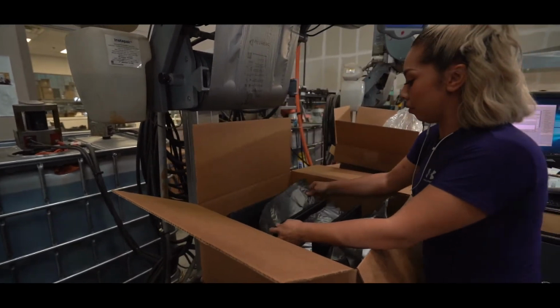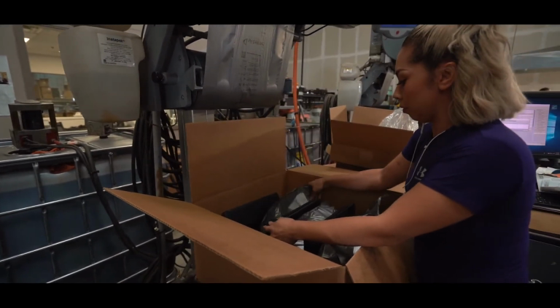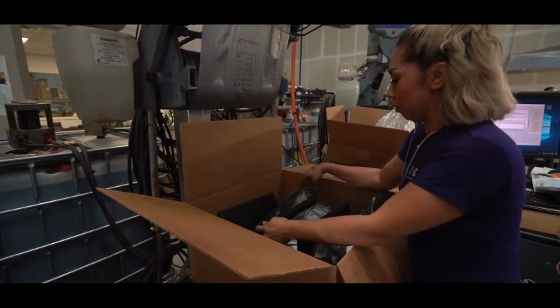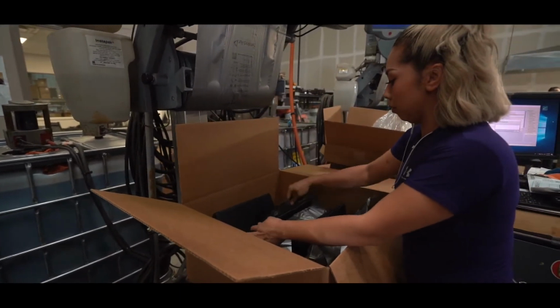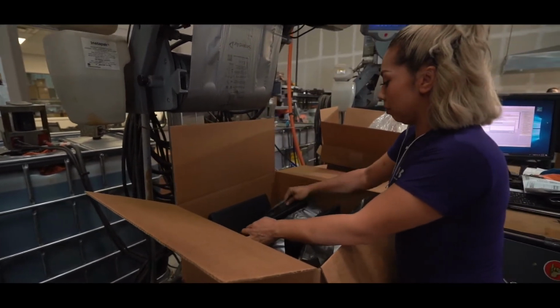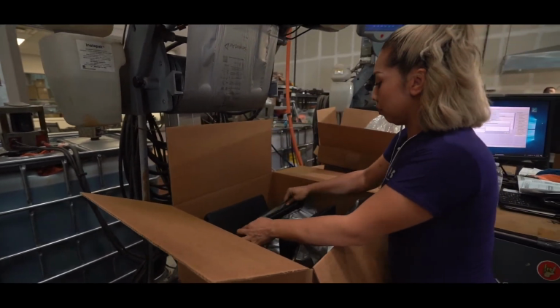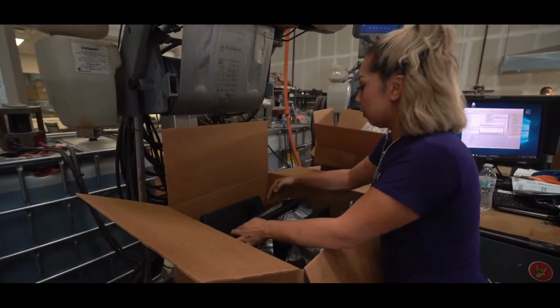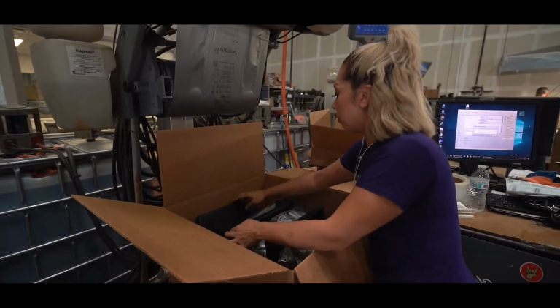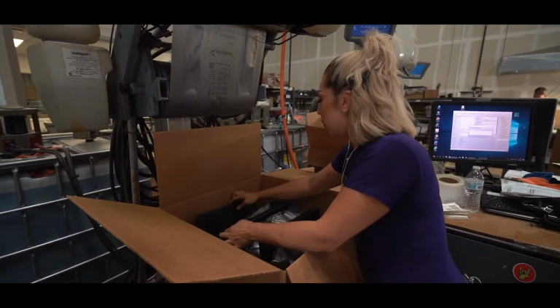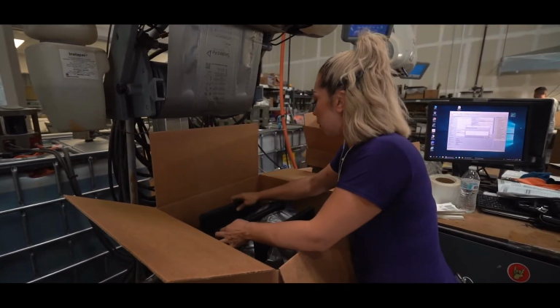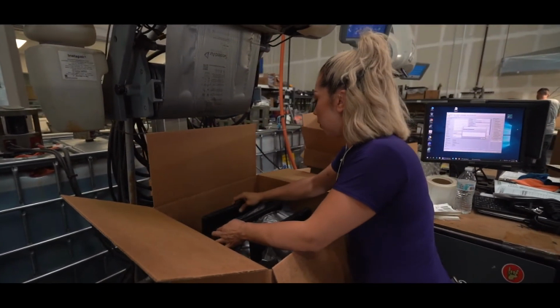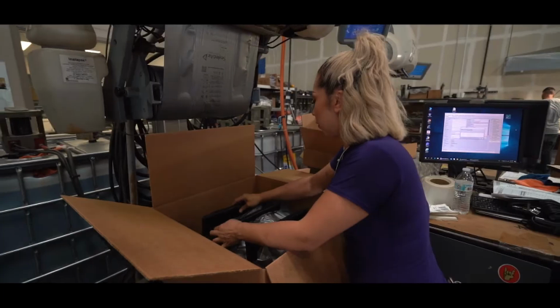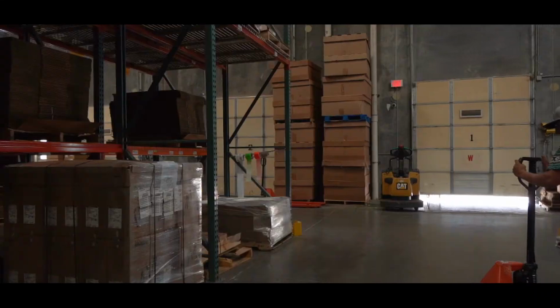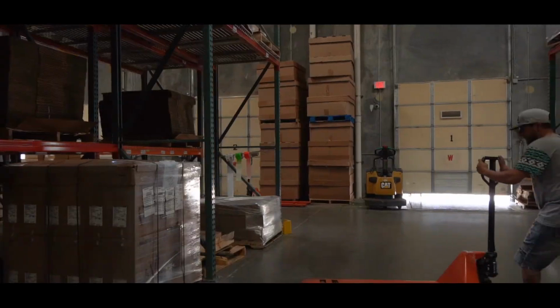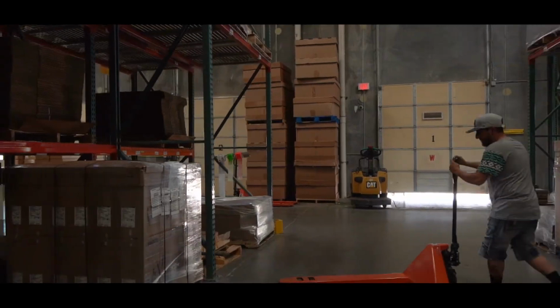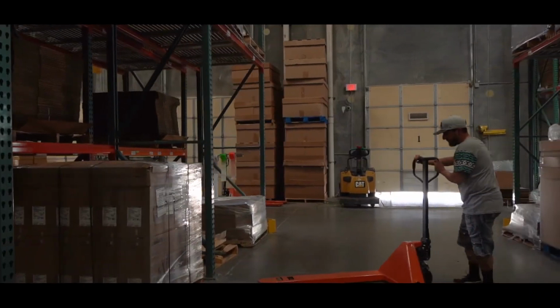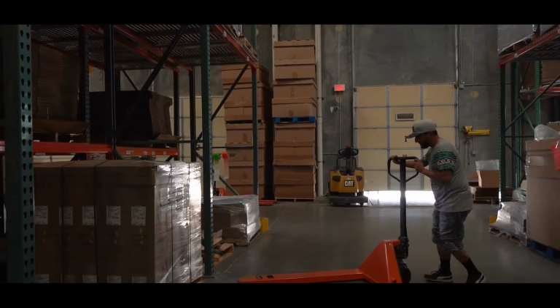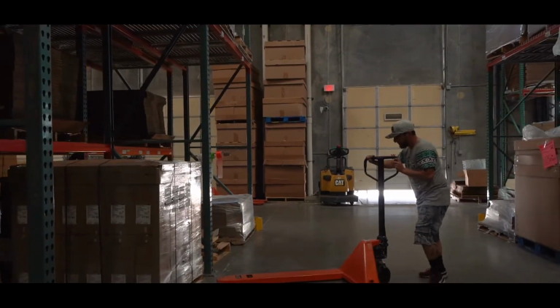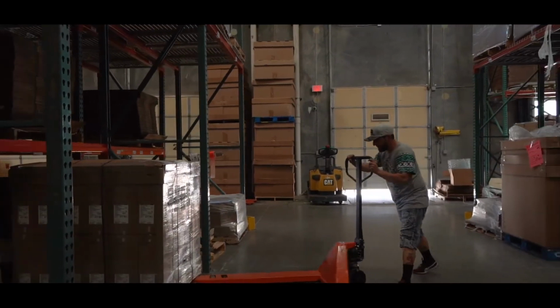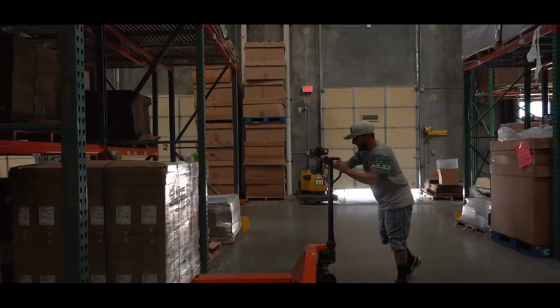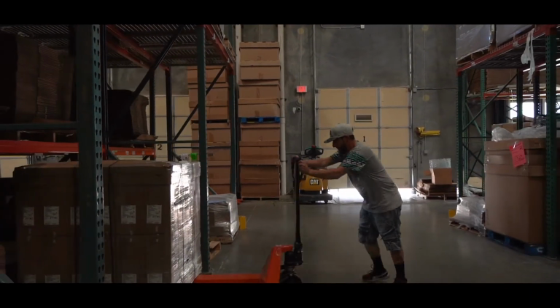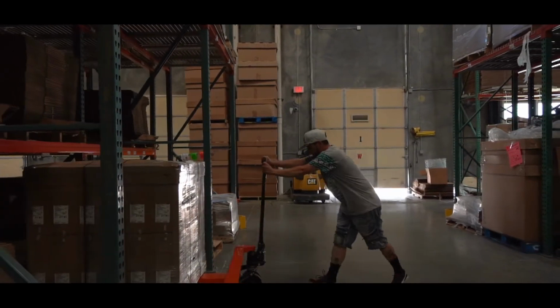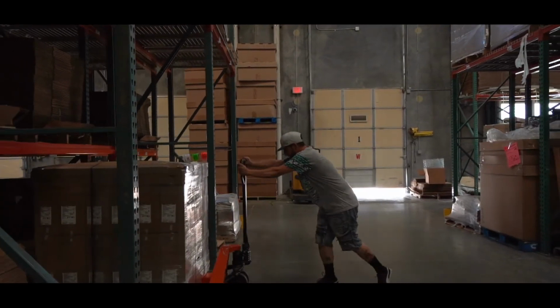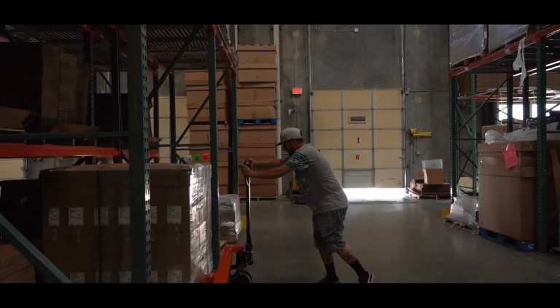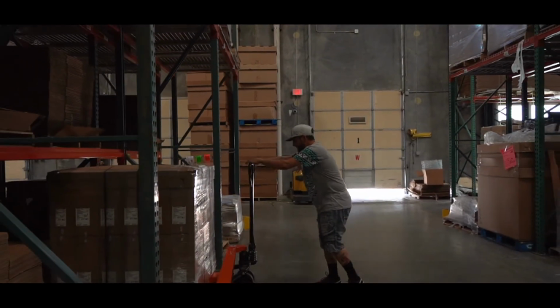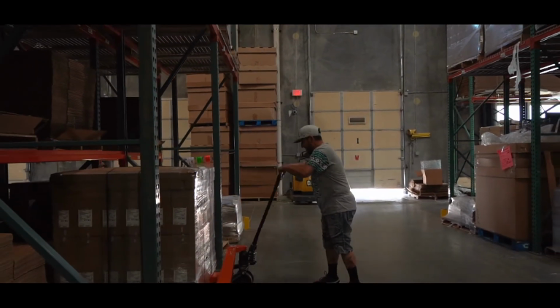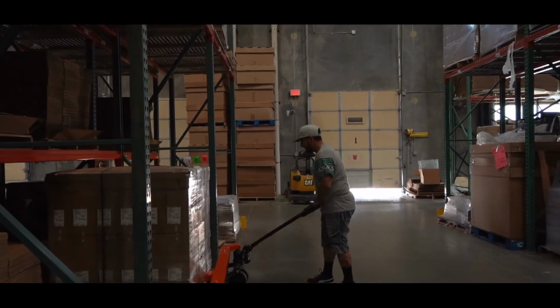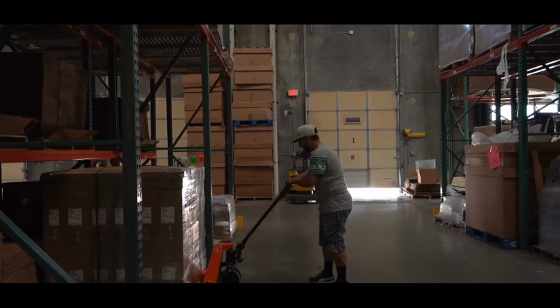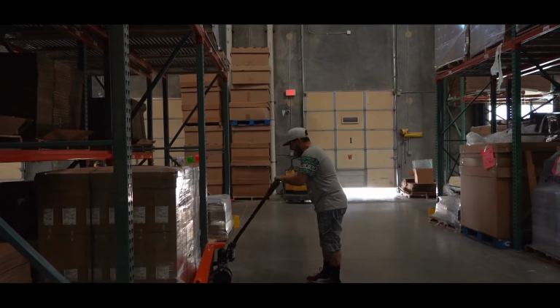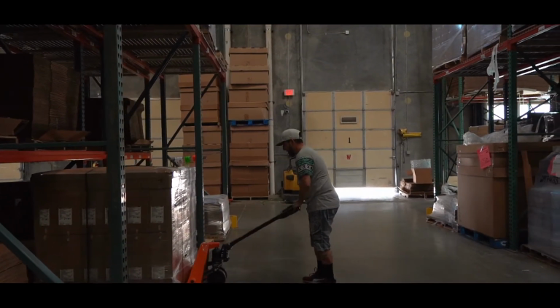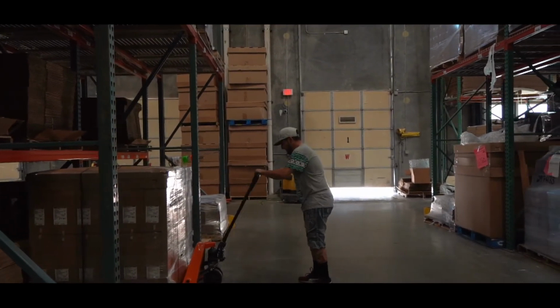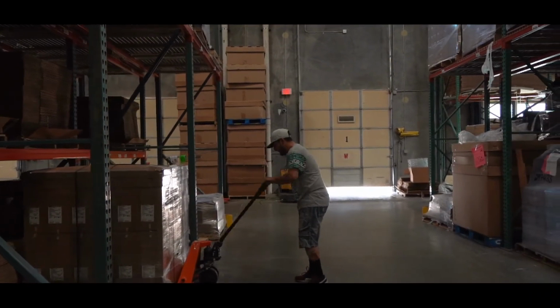Now clean and packaged, these machines move through our shipping docks on their way to one of our many domestic or international customers.